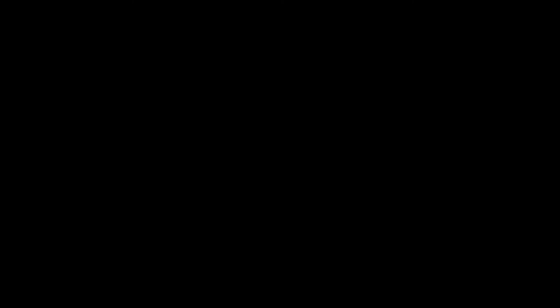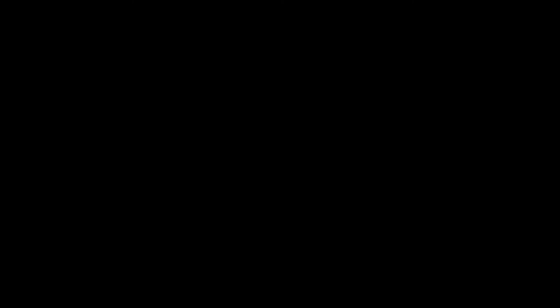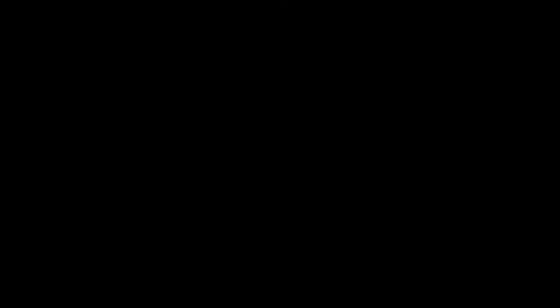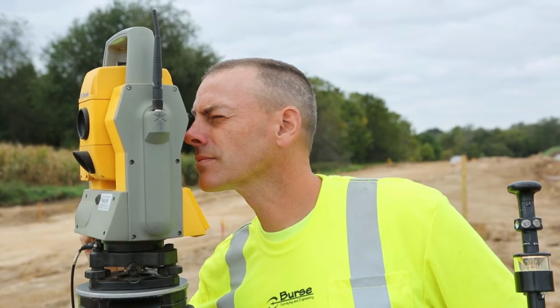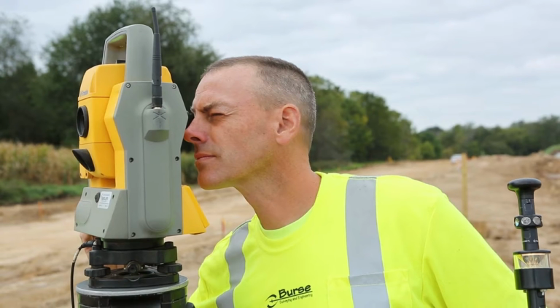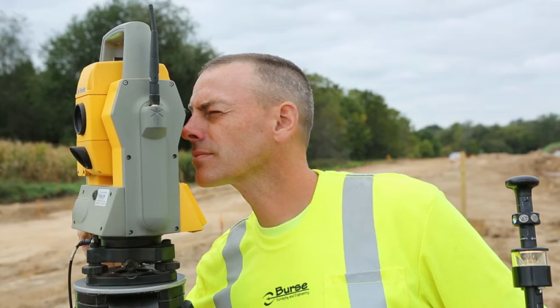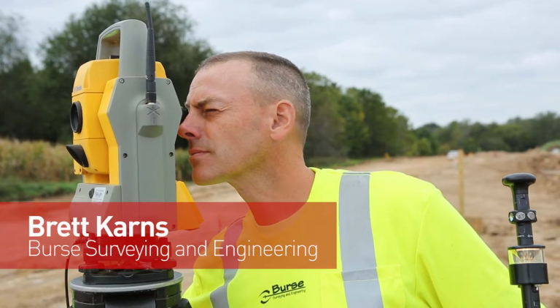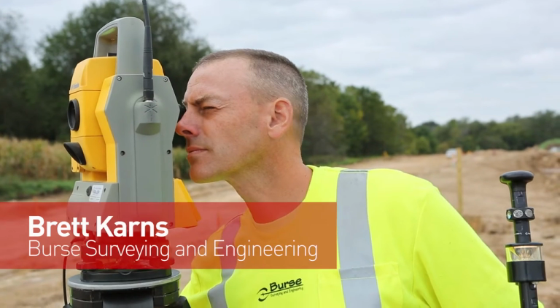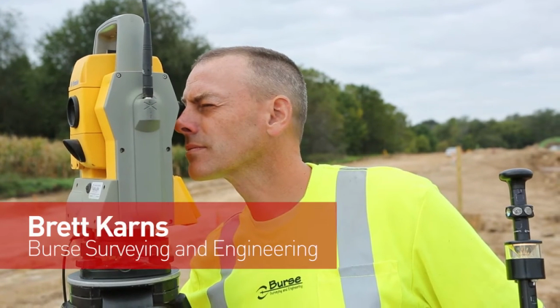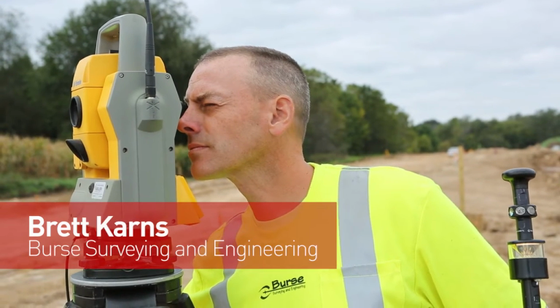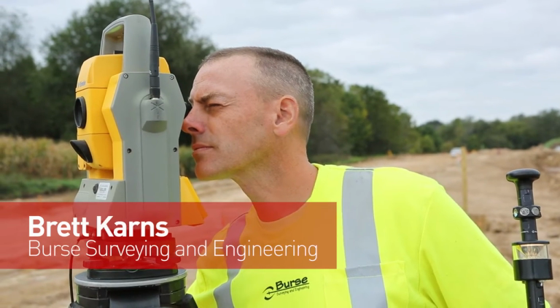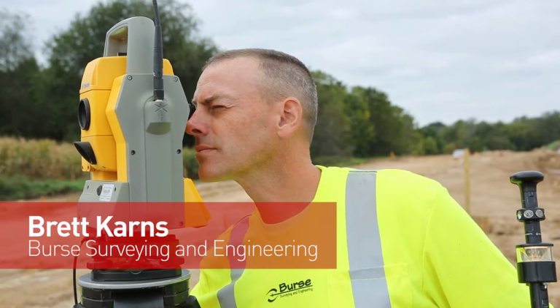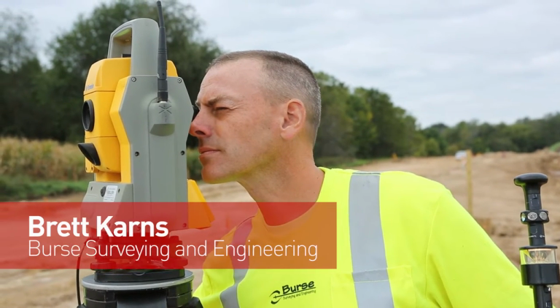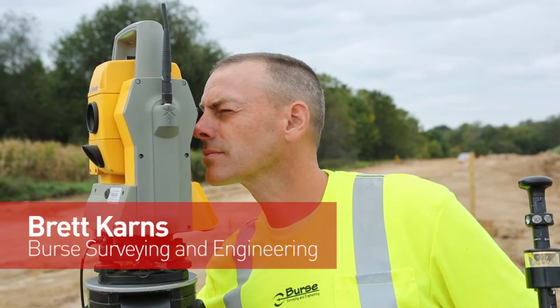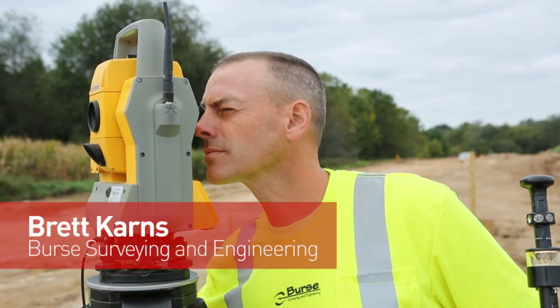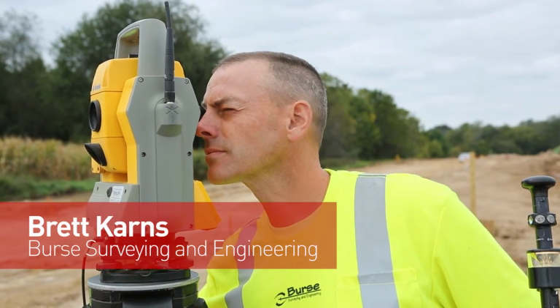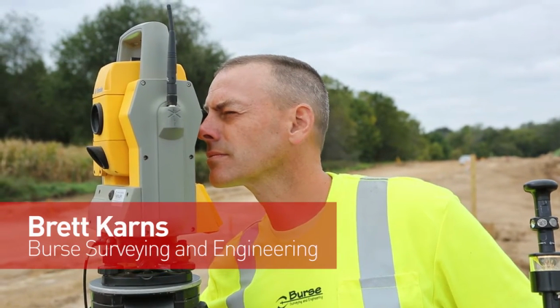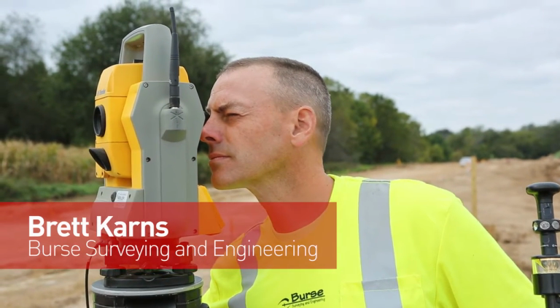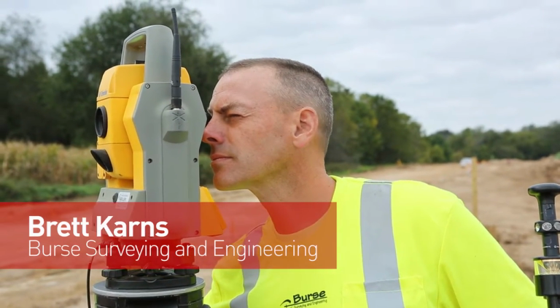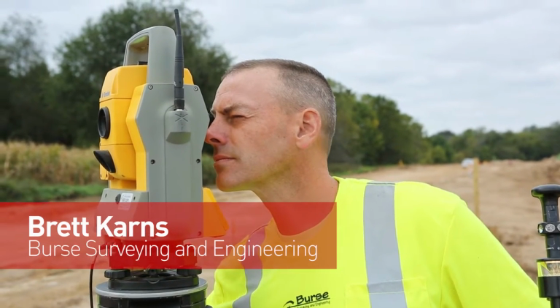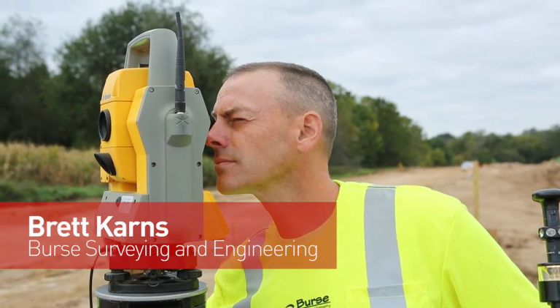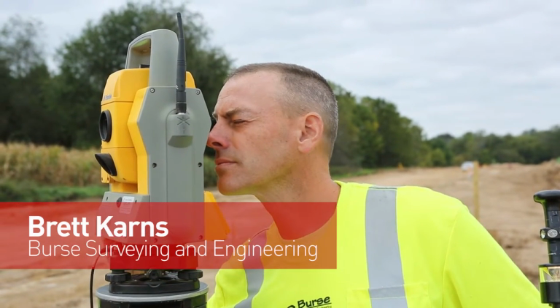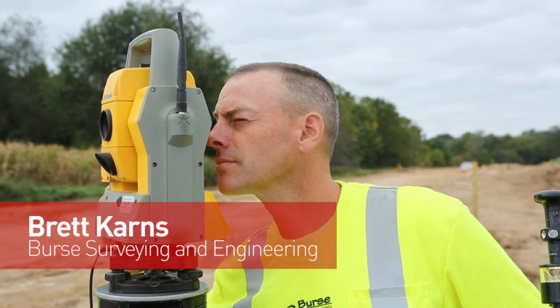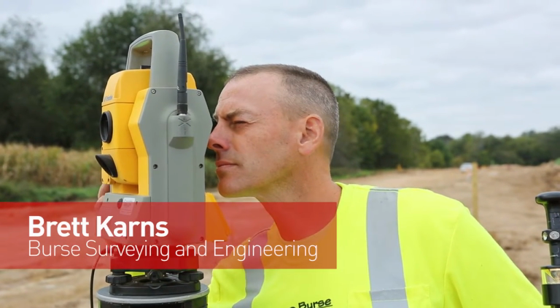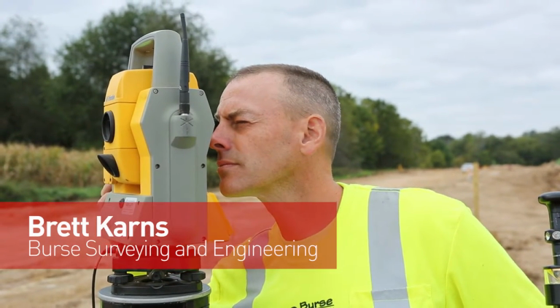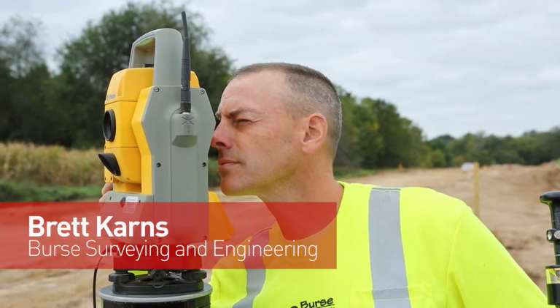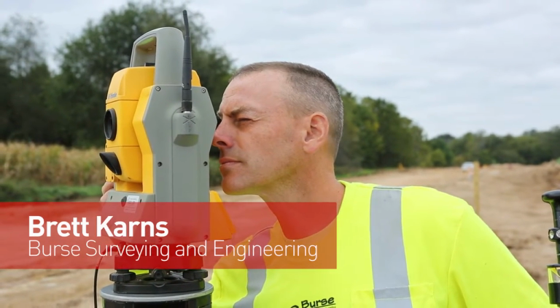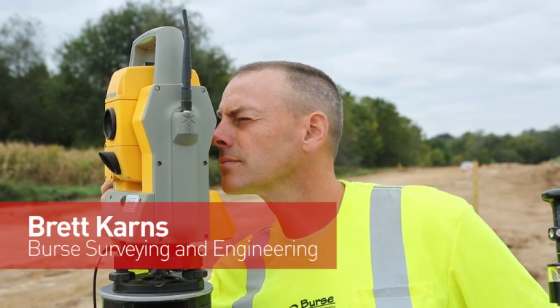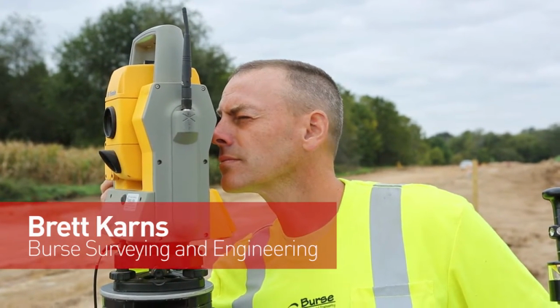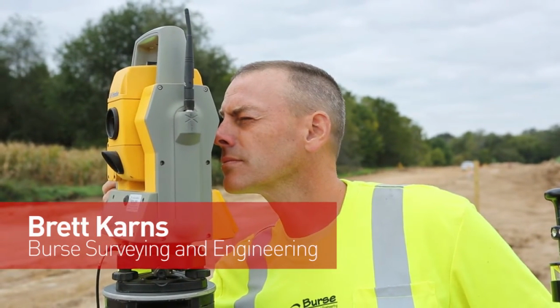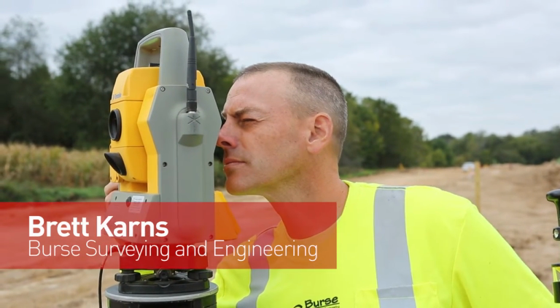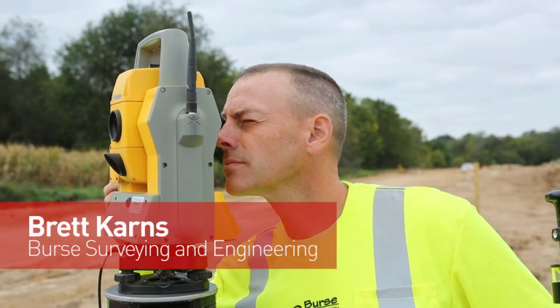I'm Brett Carnes, I'm a professional land surveyor. I work for Burst Surveying and Engineering in Madison, Wisconsin.